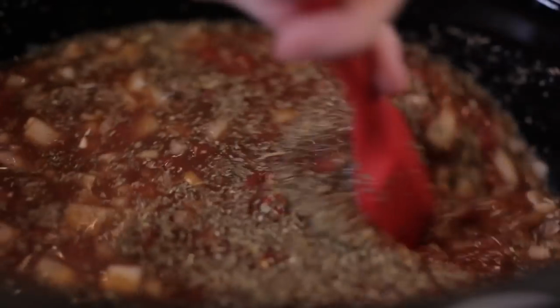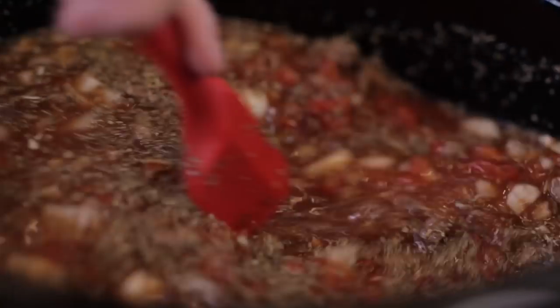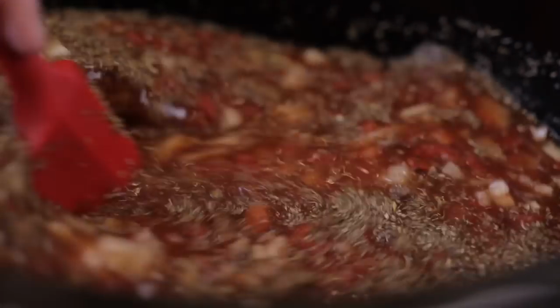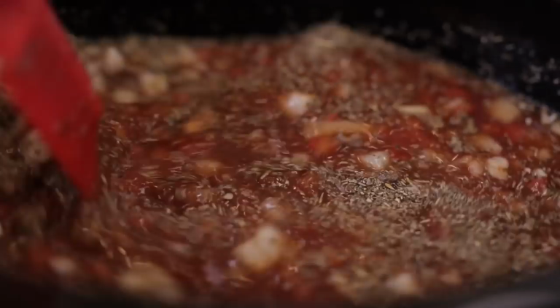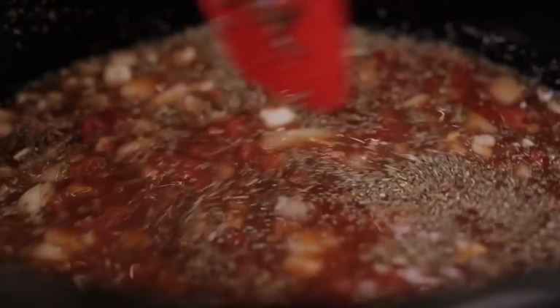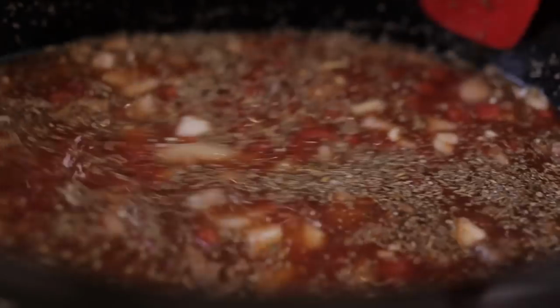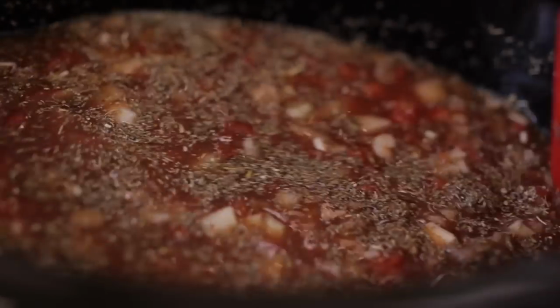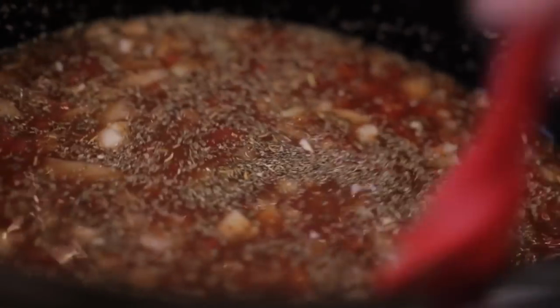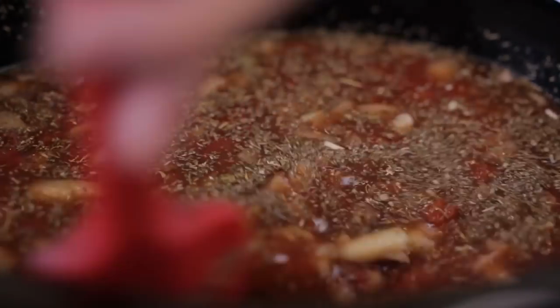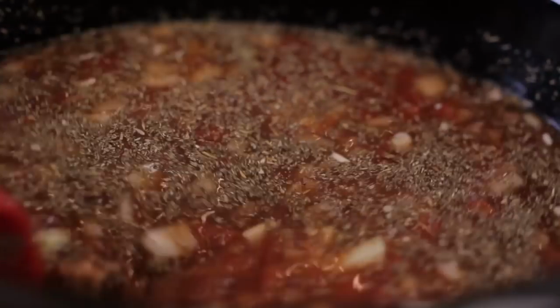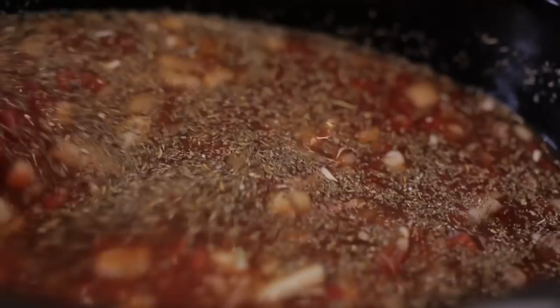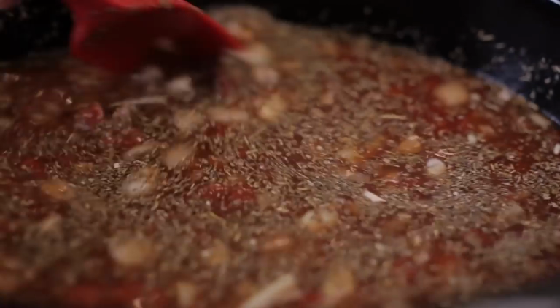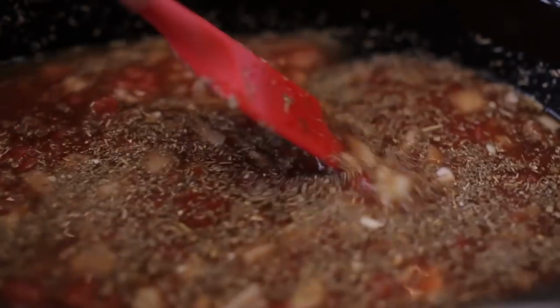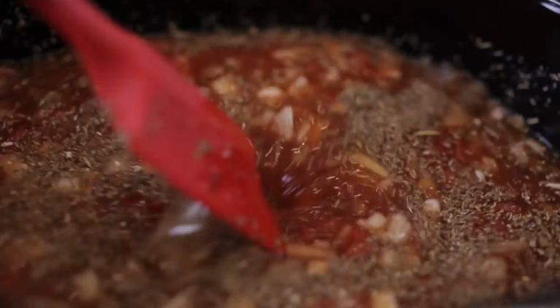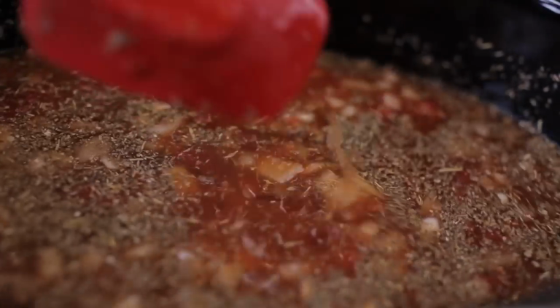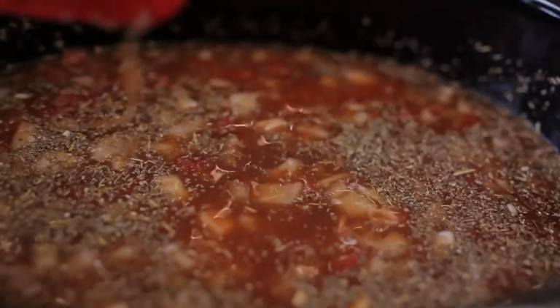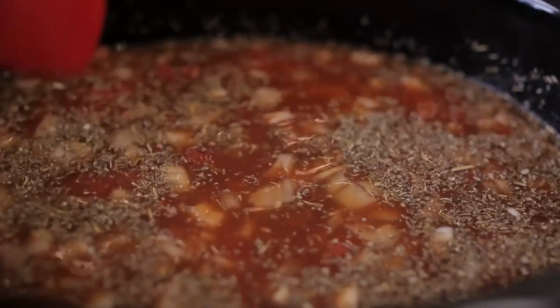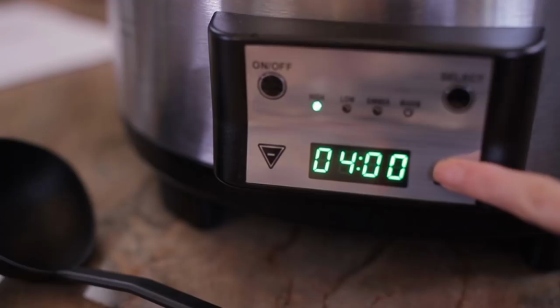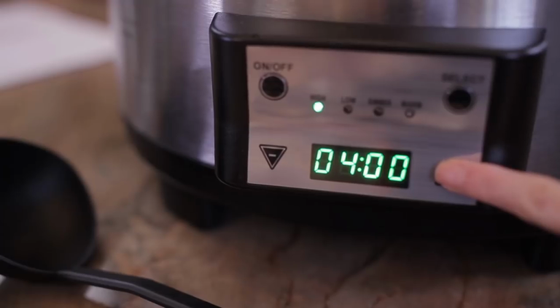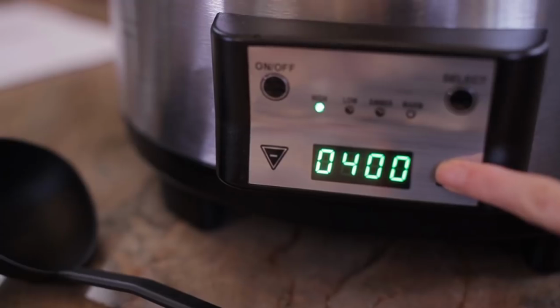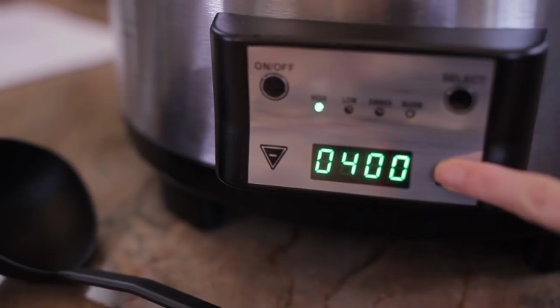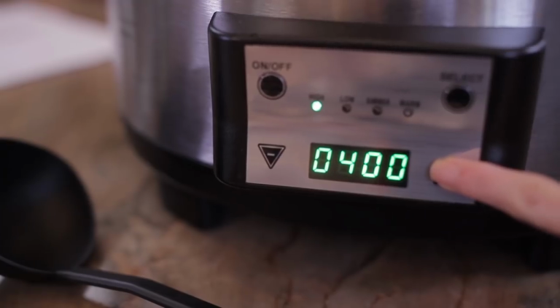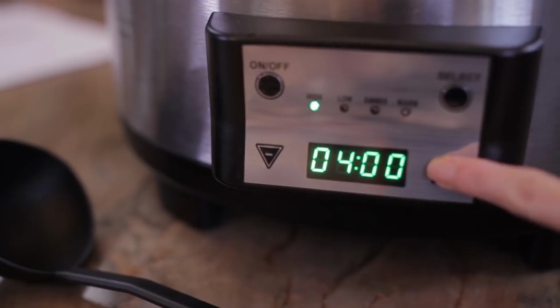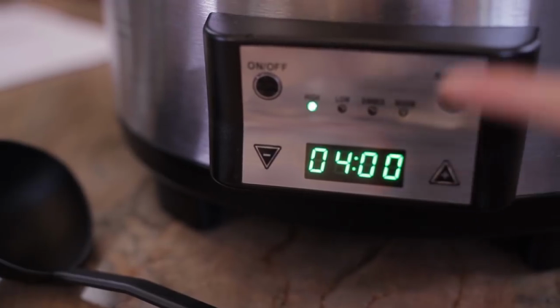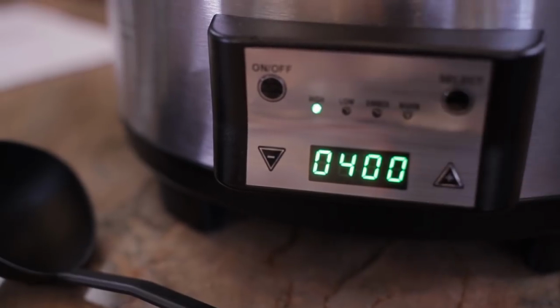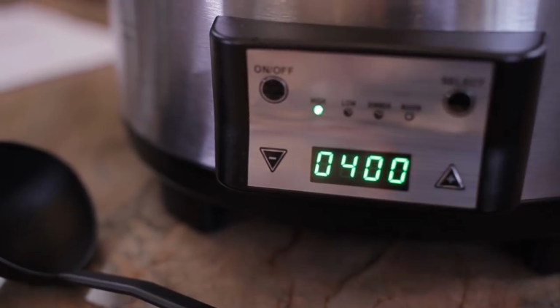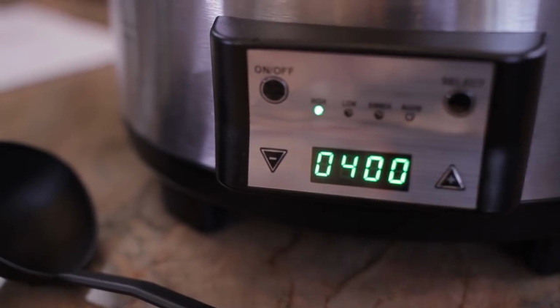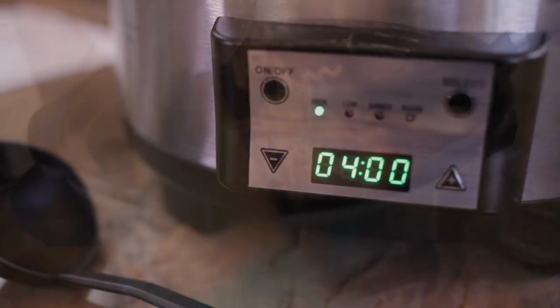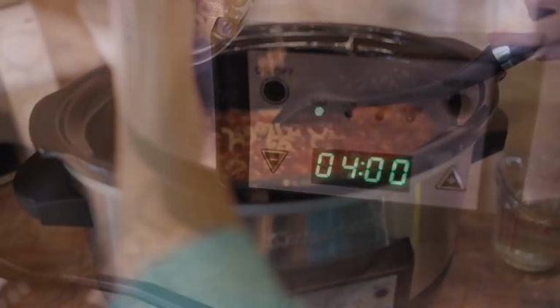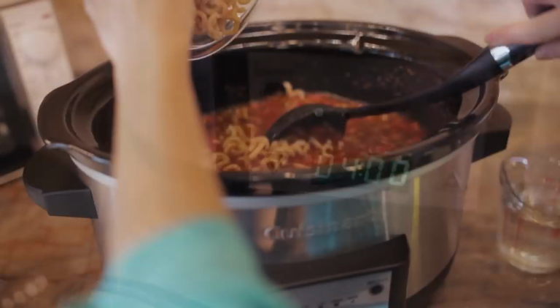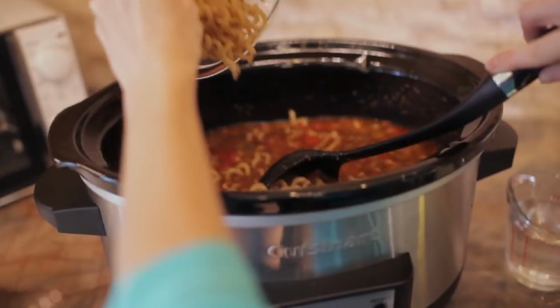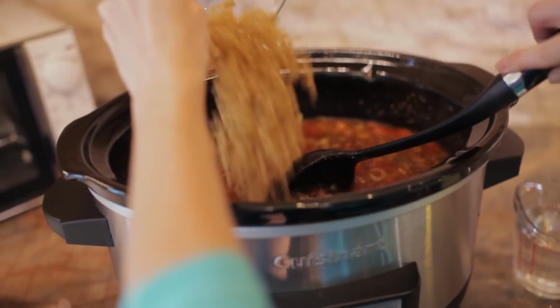I'm going to stir to combine all ingredients and set my slow cooker to four hours on high or six on low.